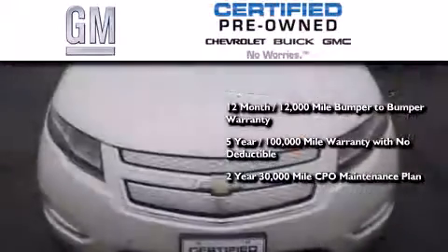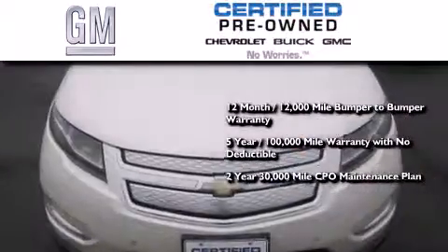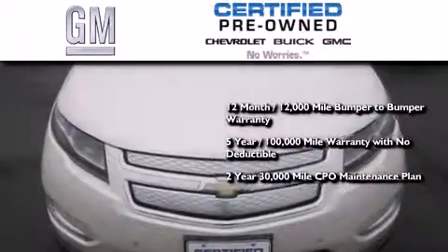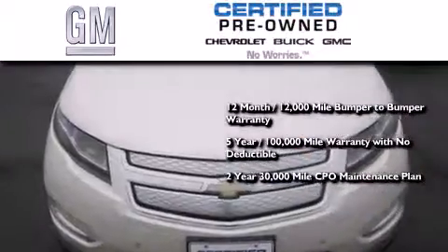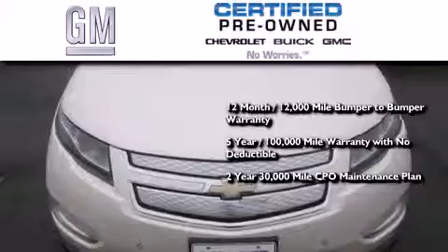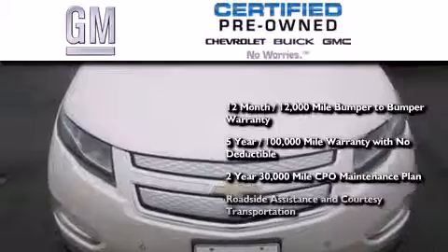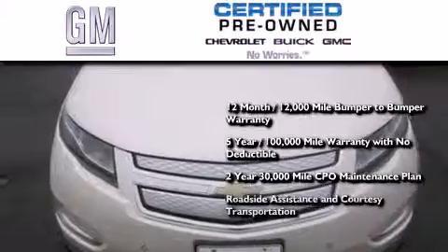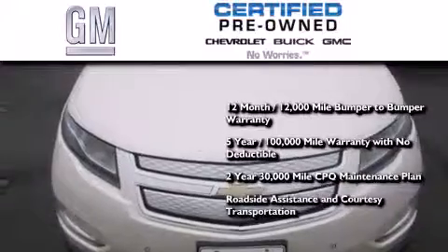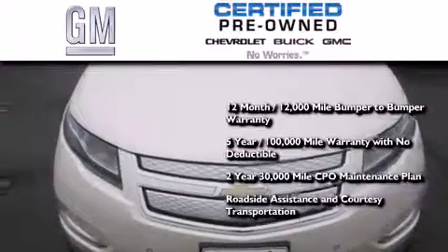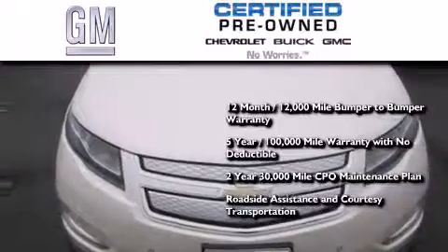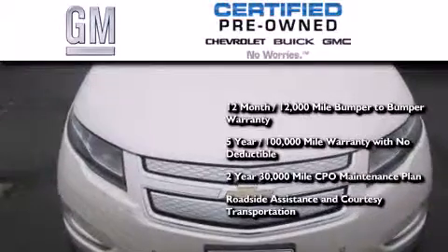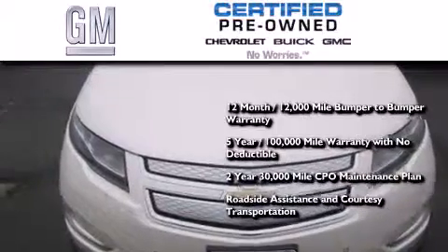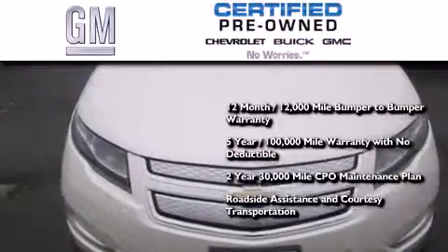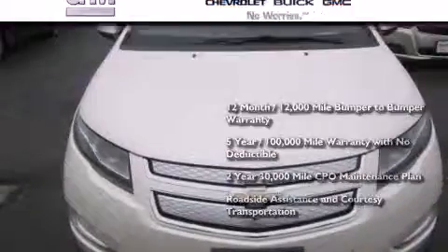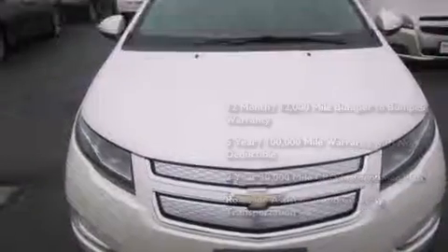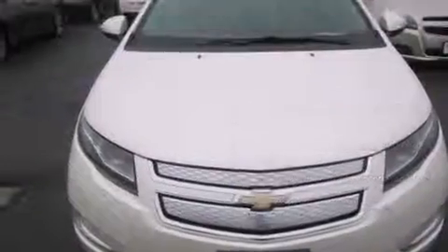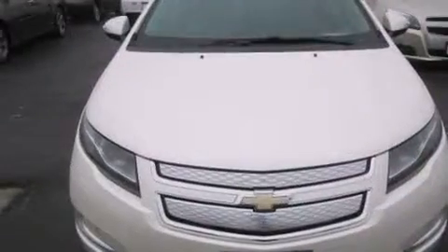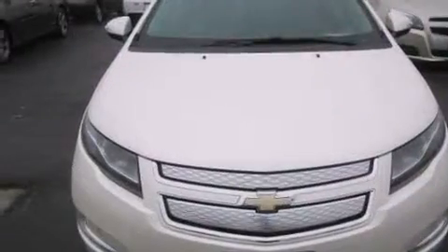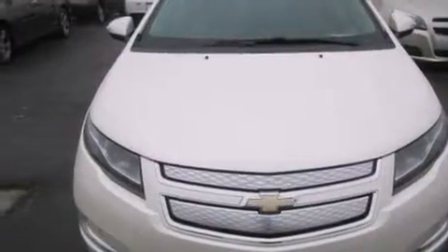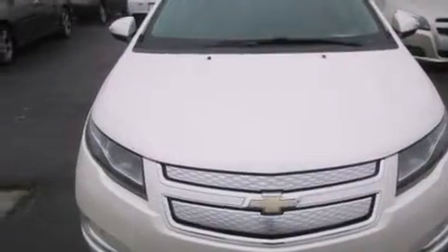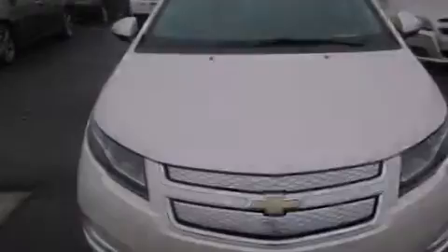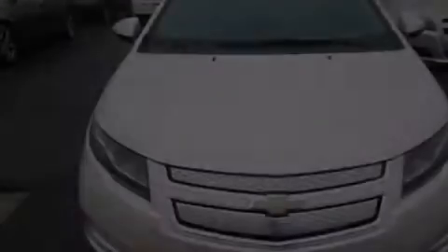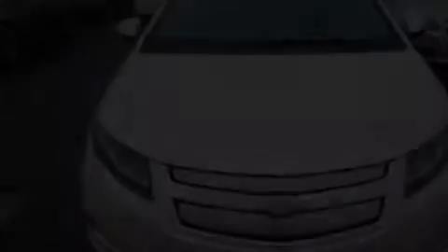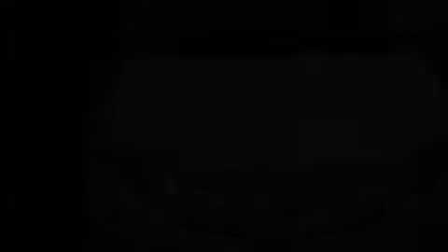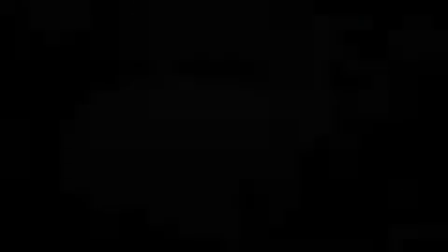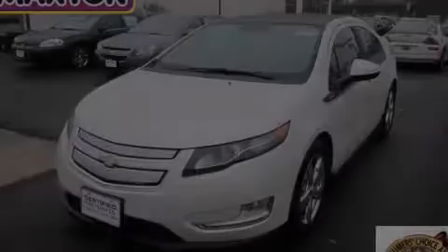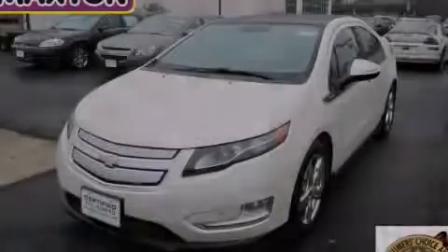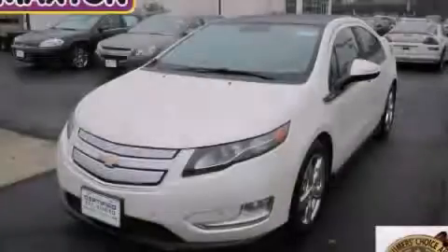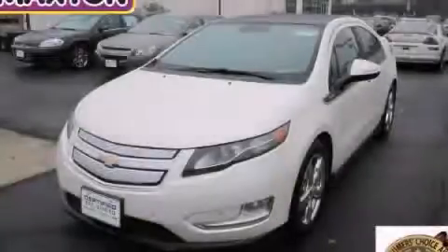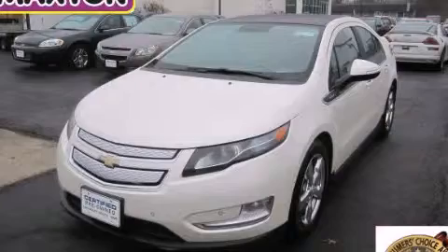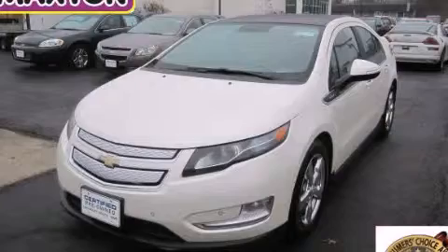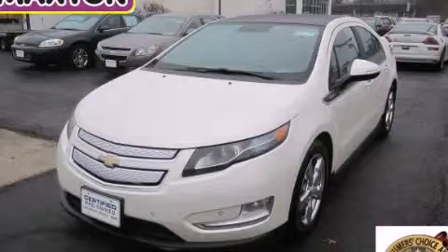Plus roadside assistance and courtesy transportation. Stop by today and test drive this automobile for yourself.